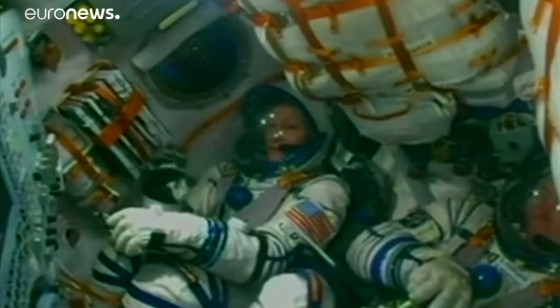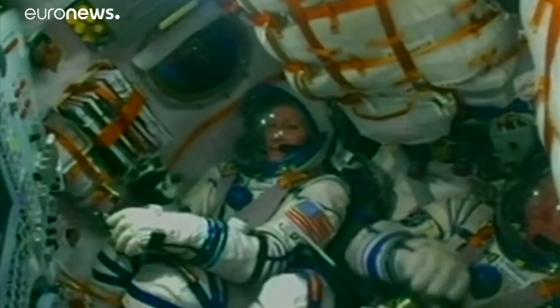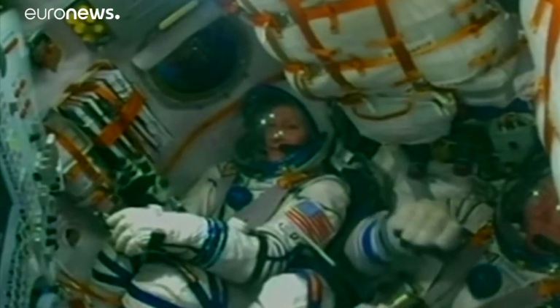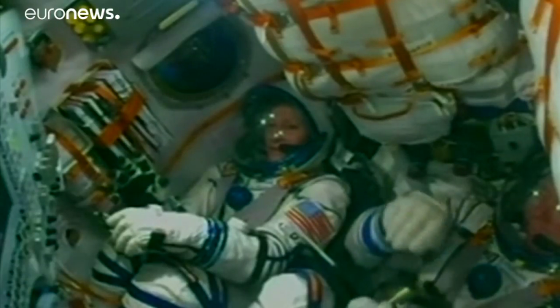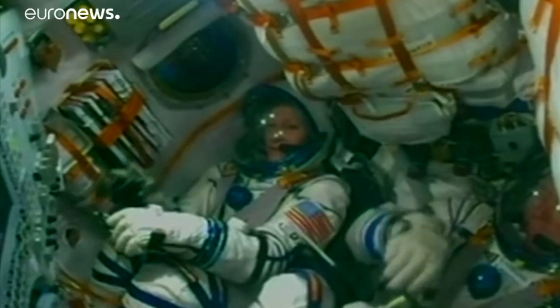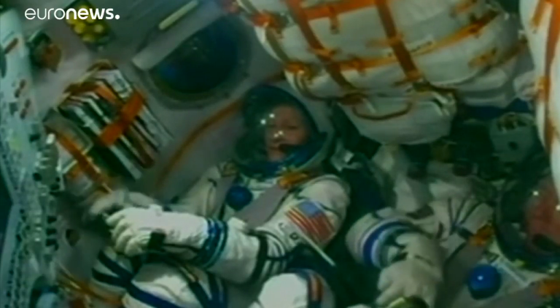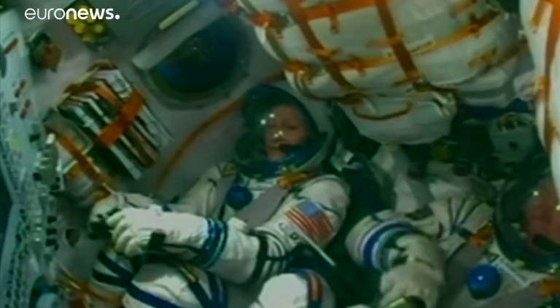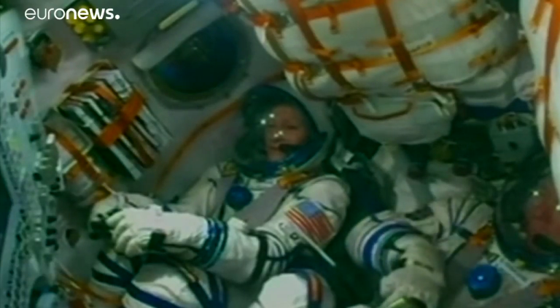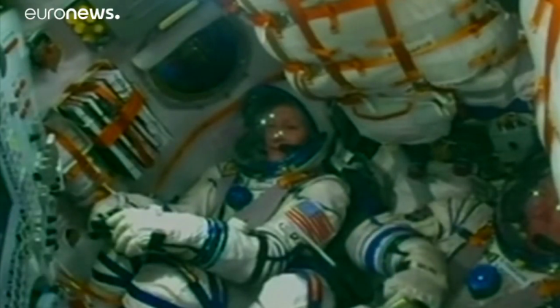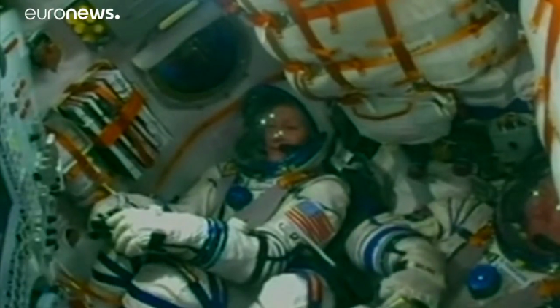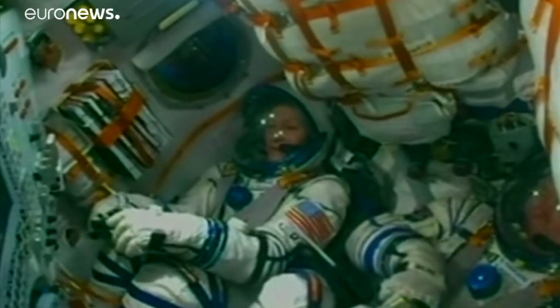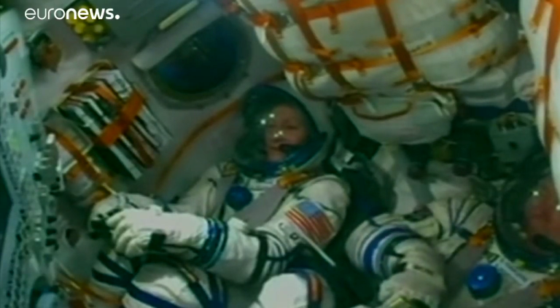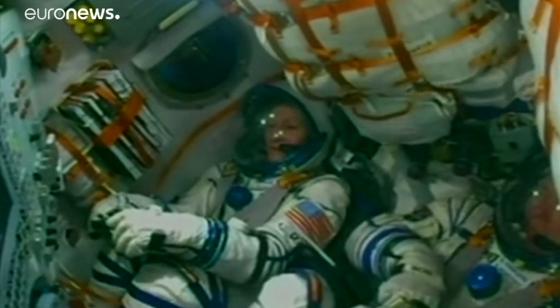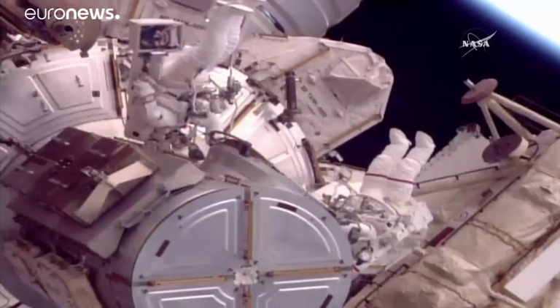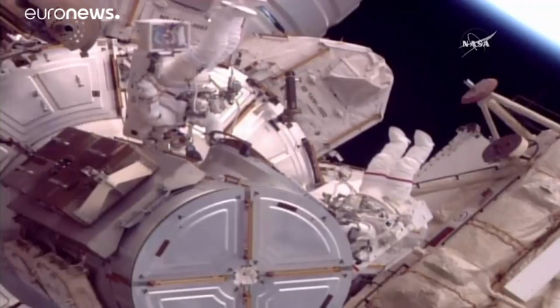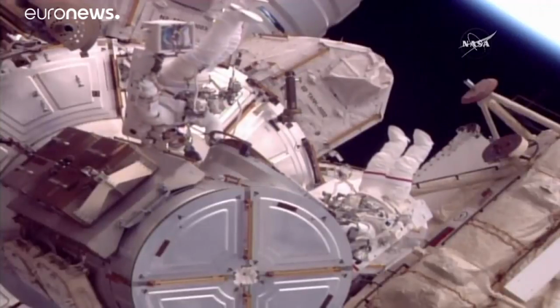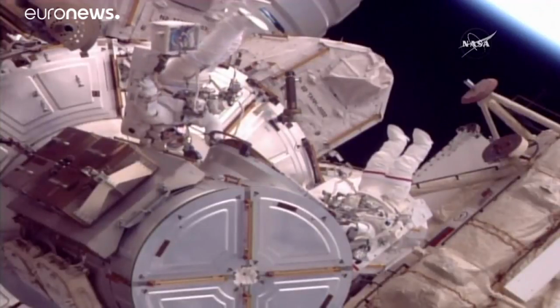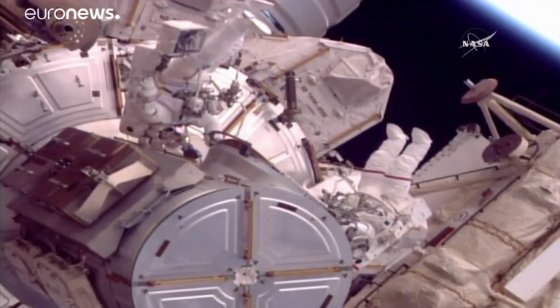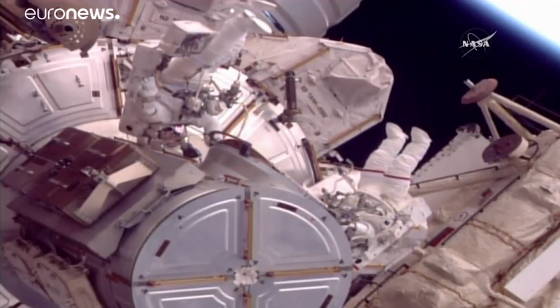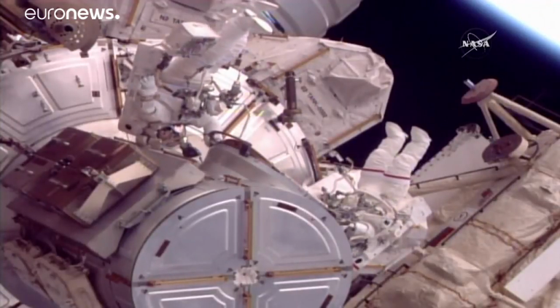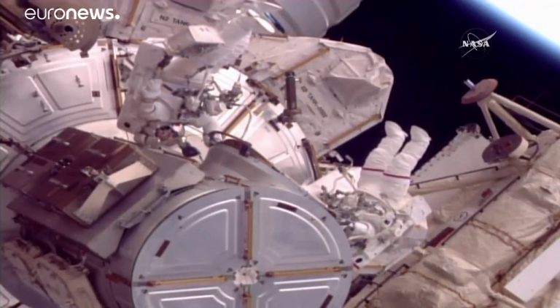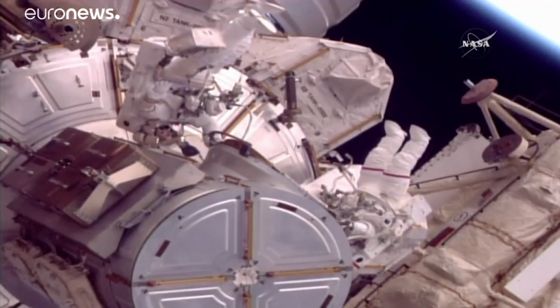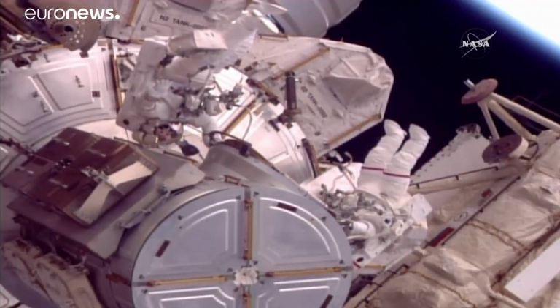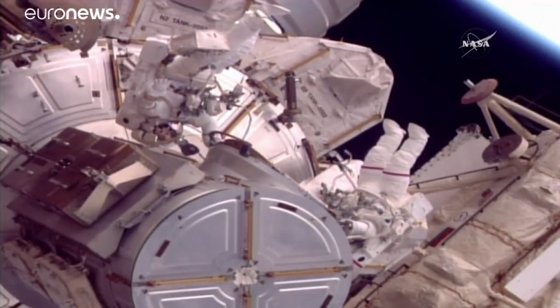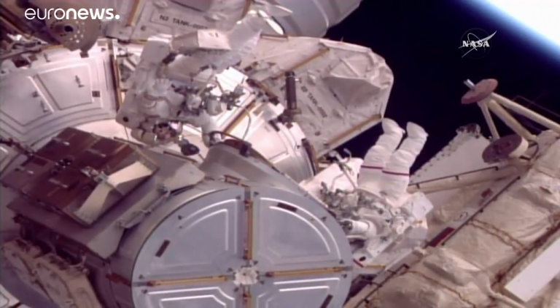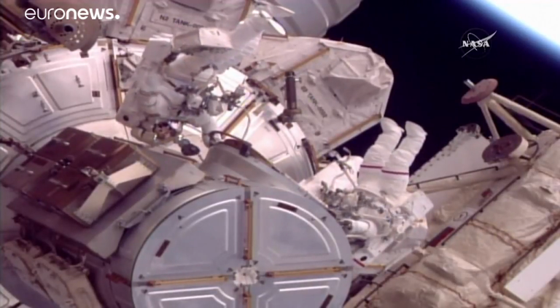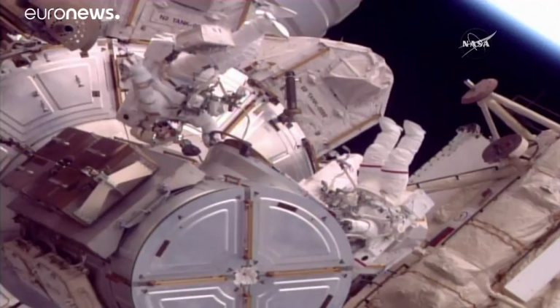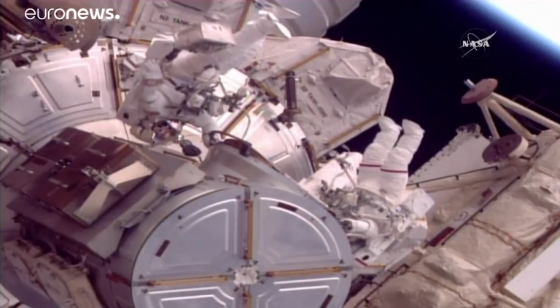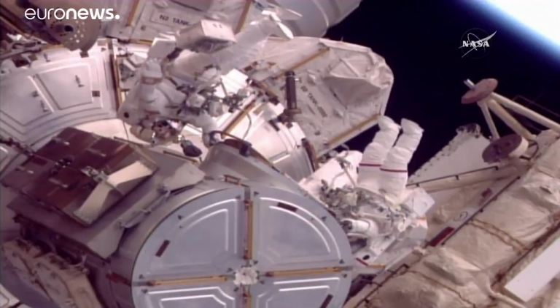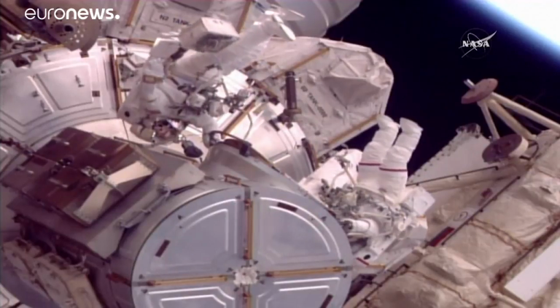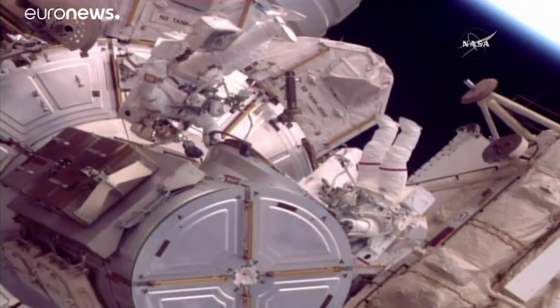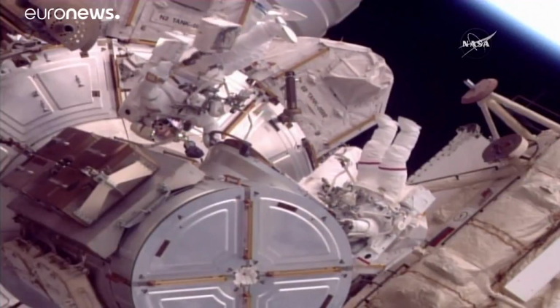The other work that had been planned for this spacewalk.